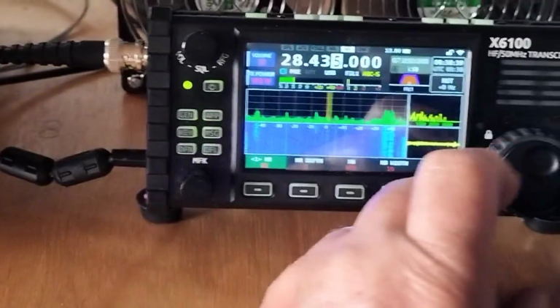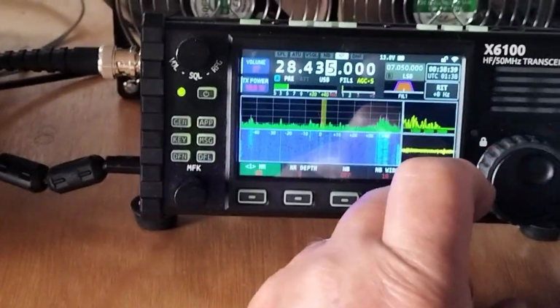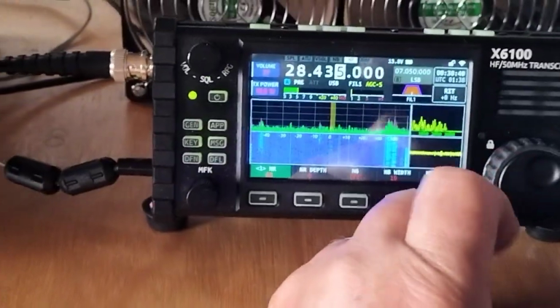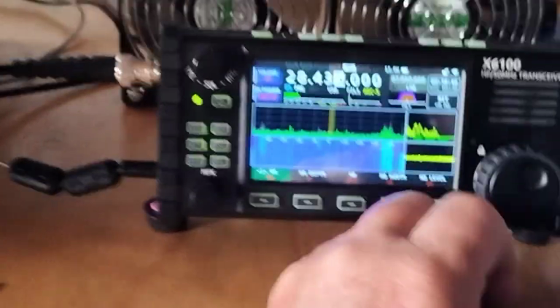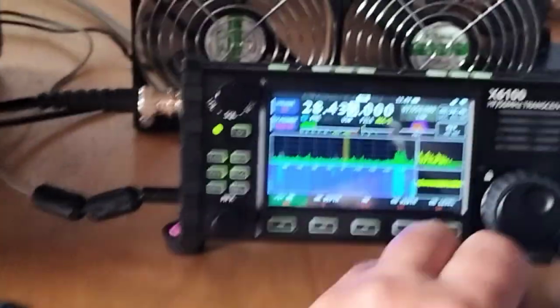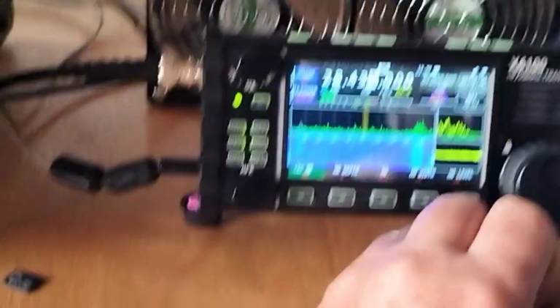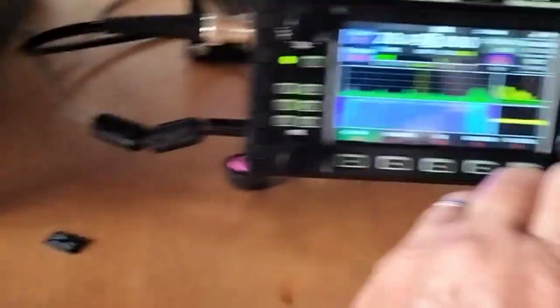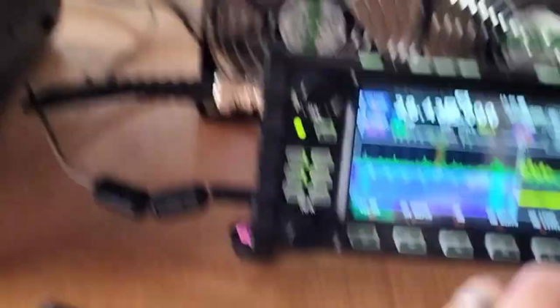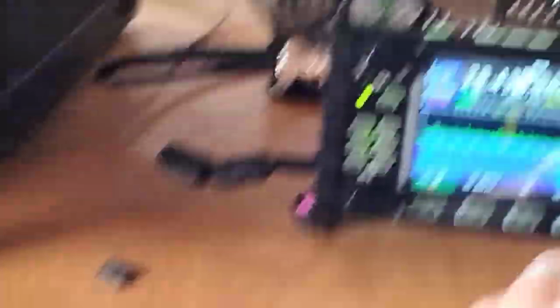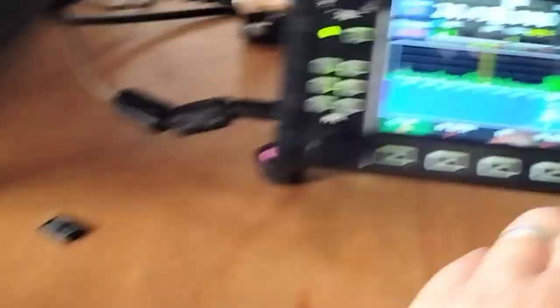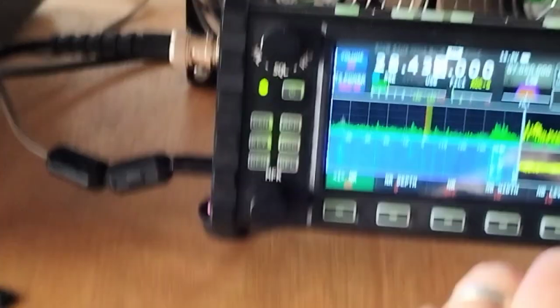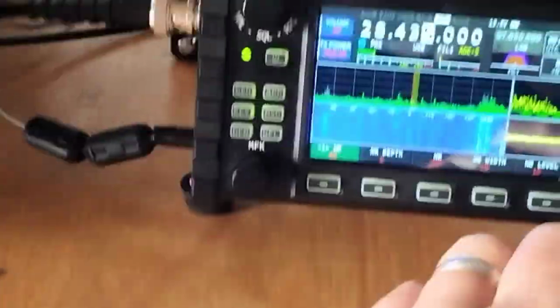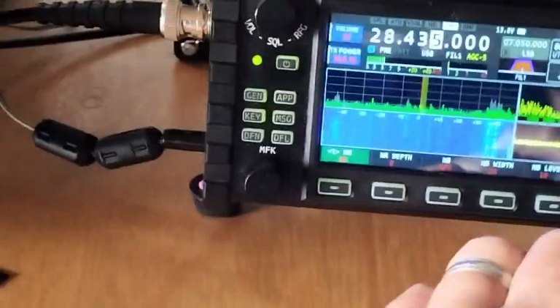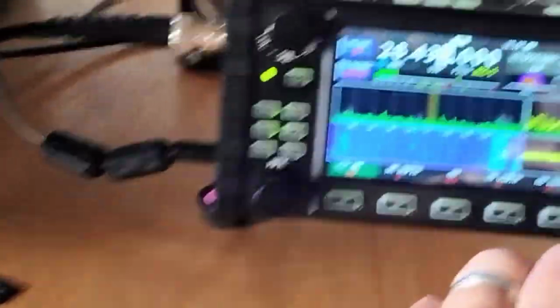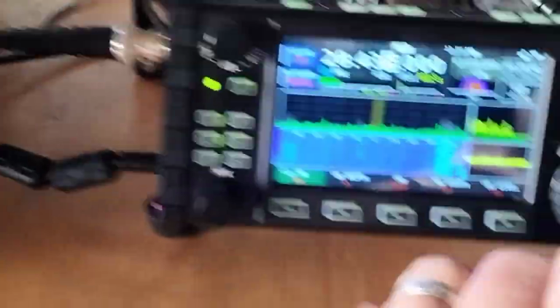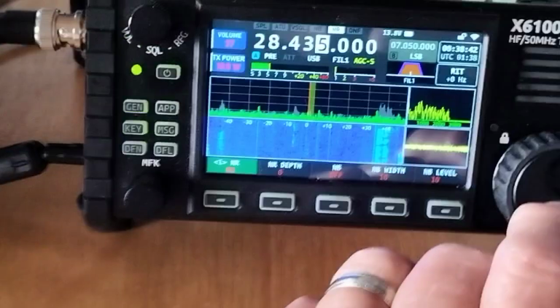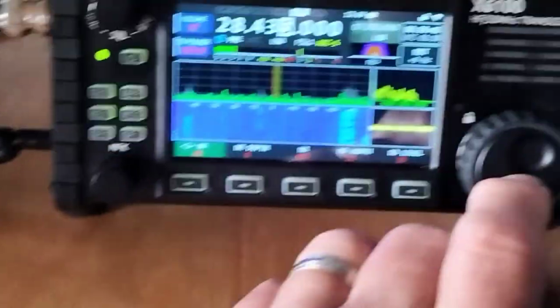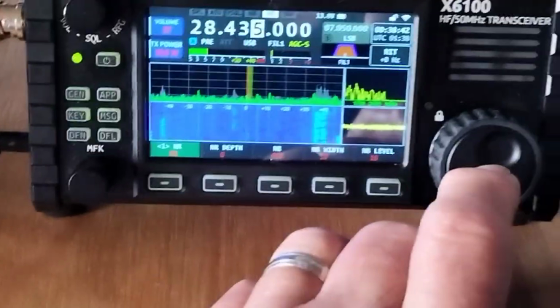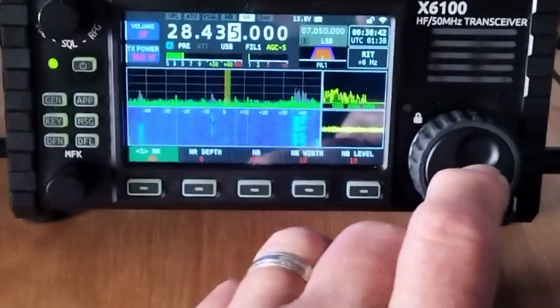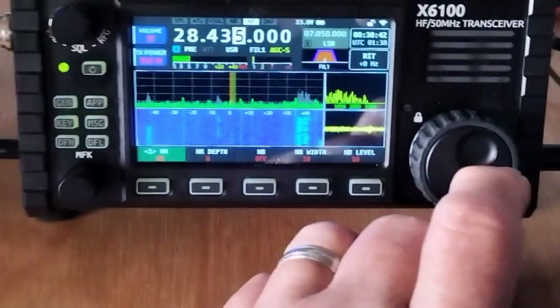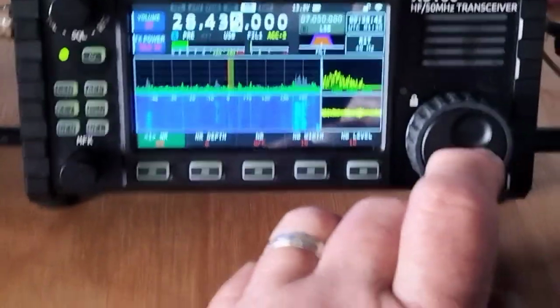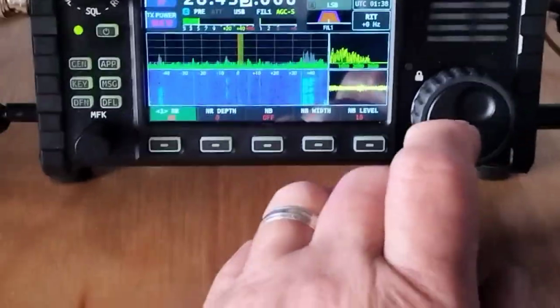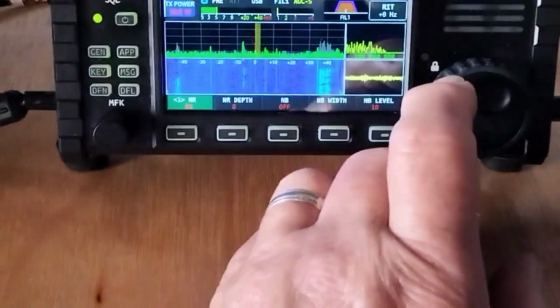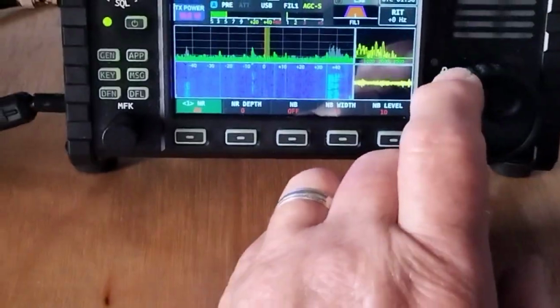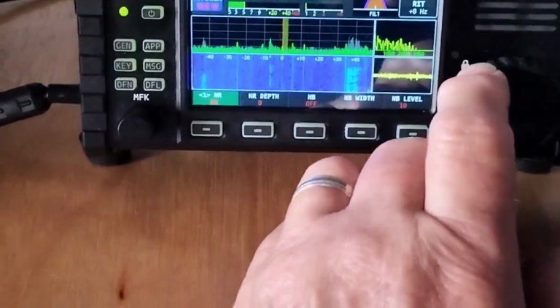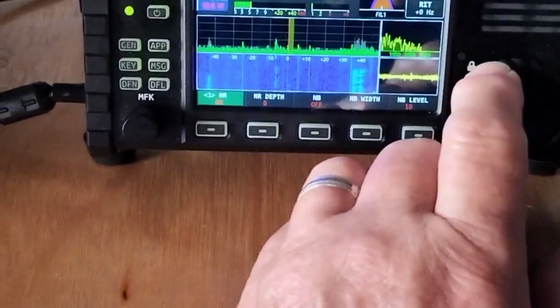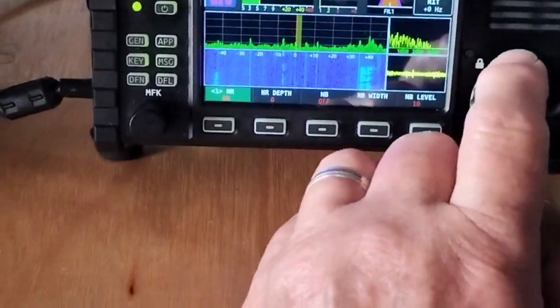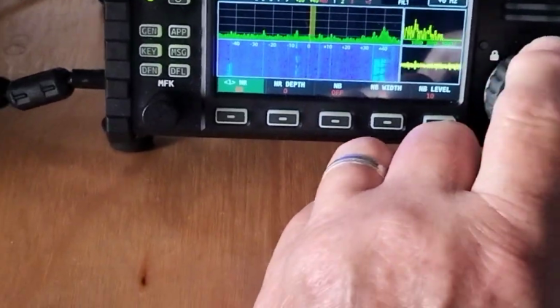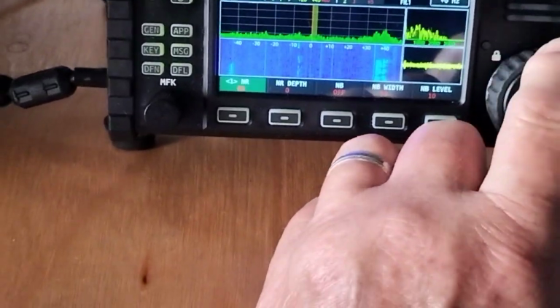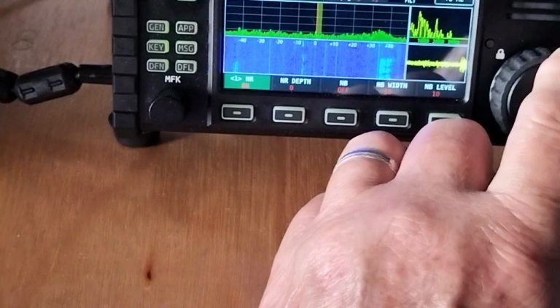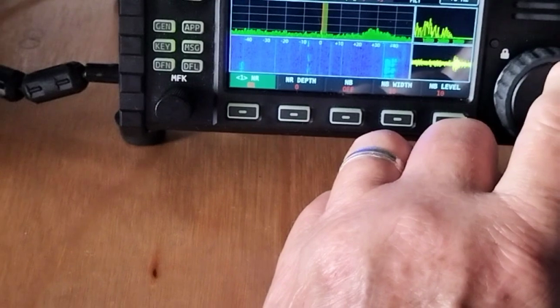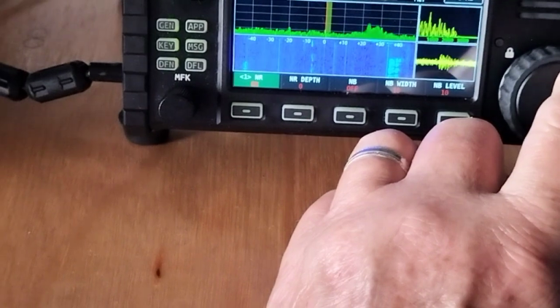Quite a weak signal — well it definitely seems to work there. Let's find something a bit stronger.